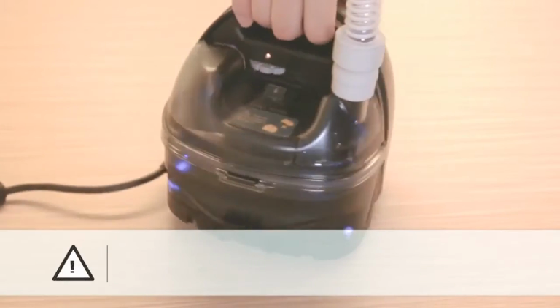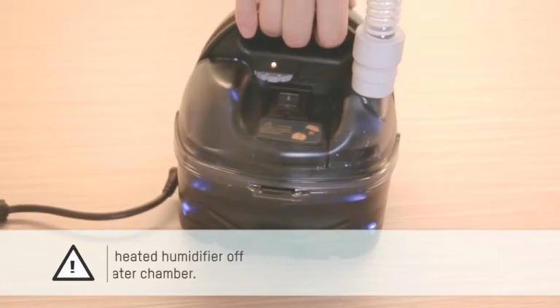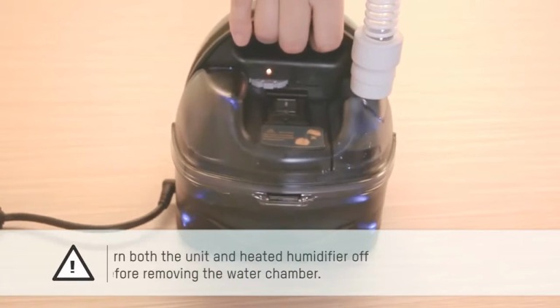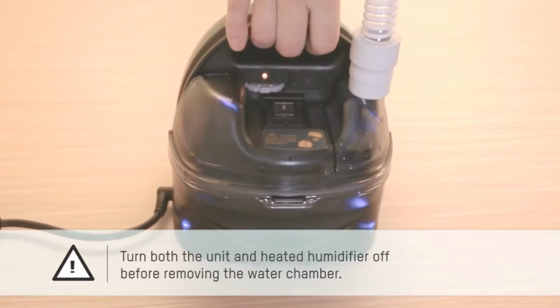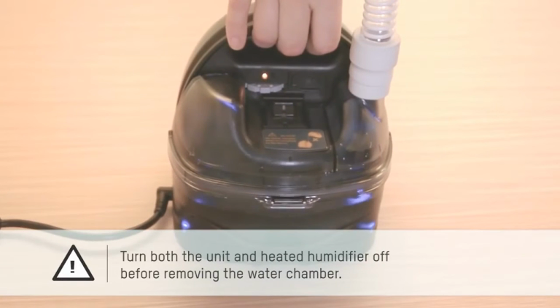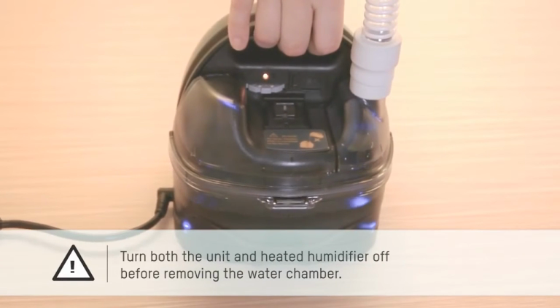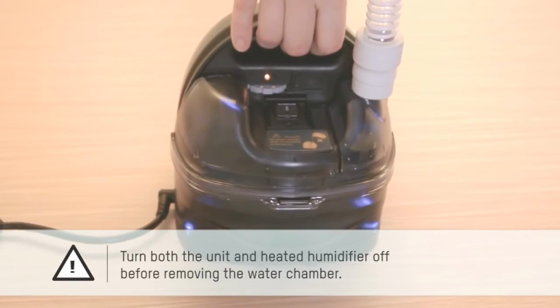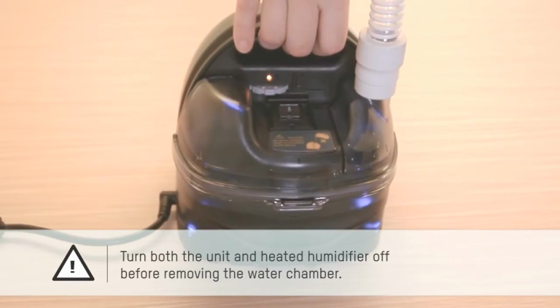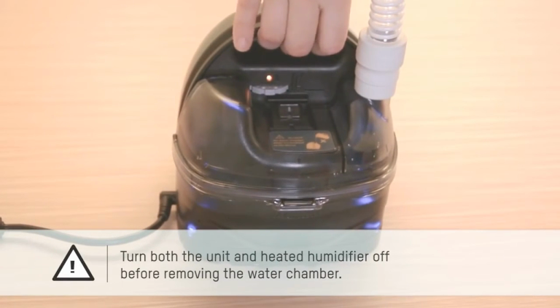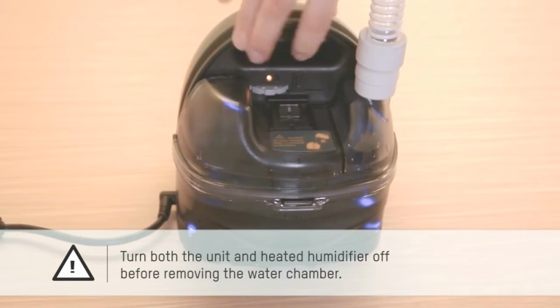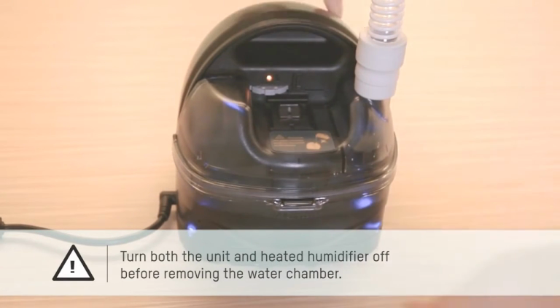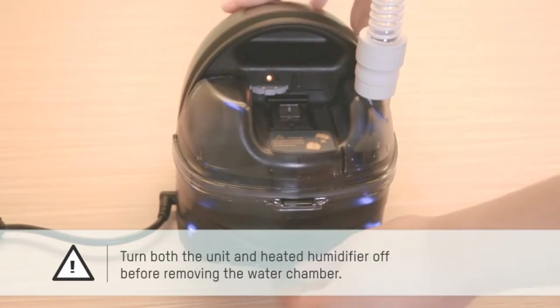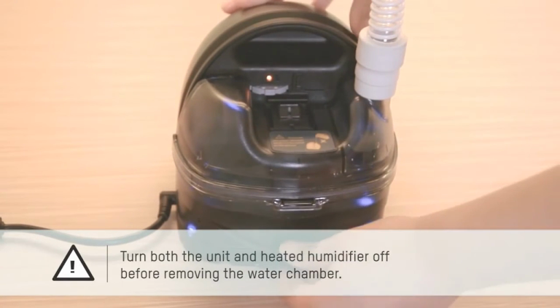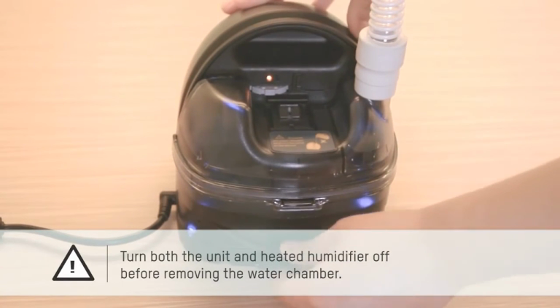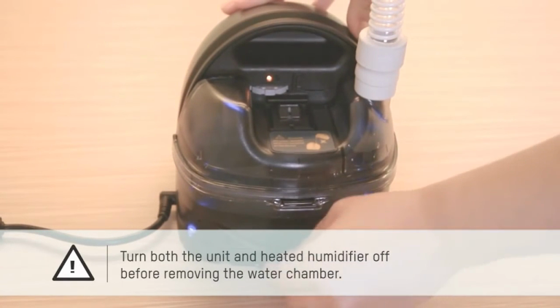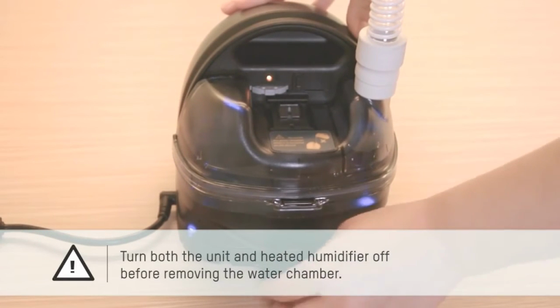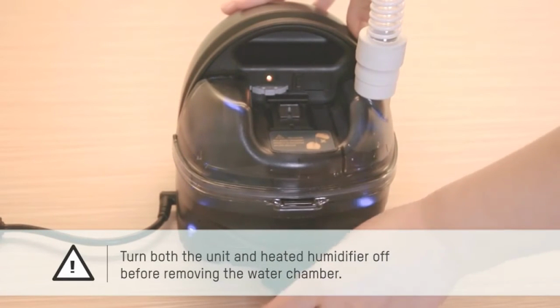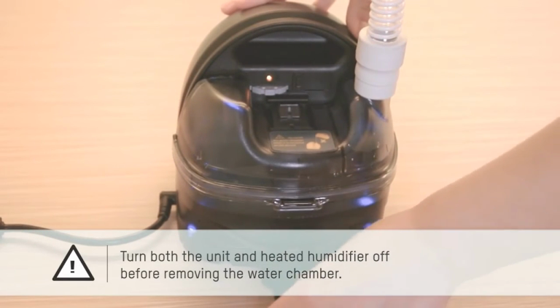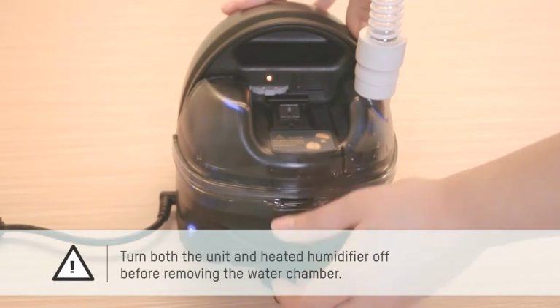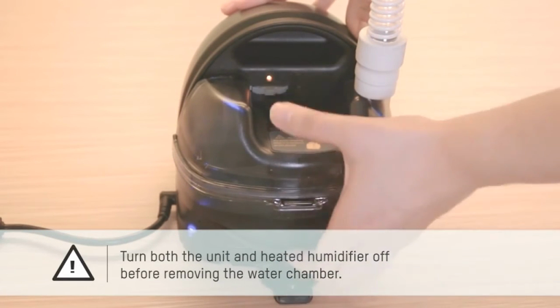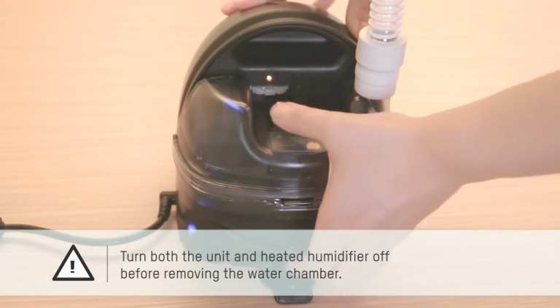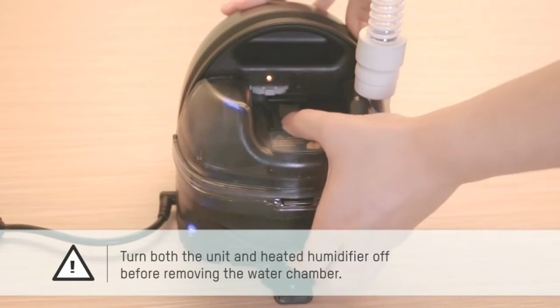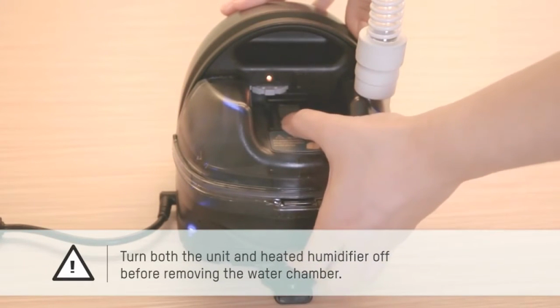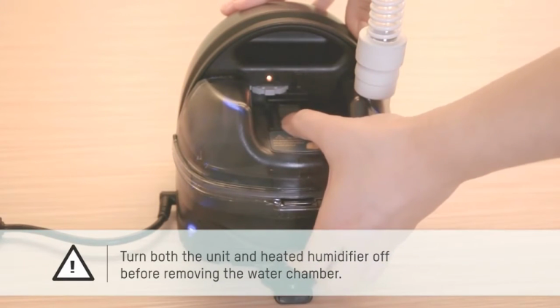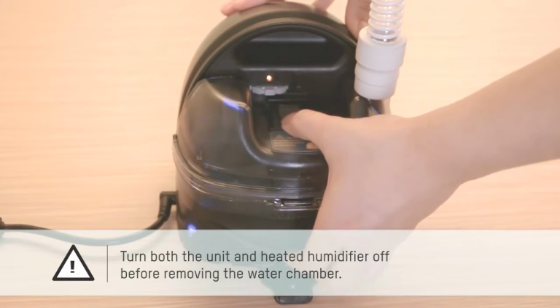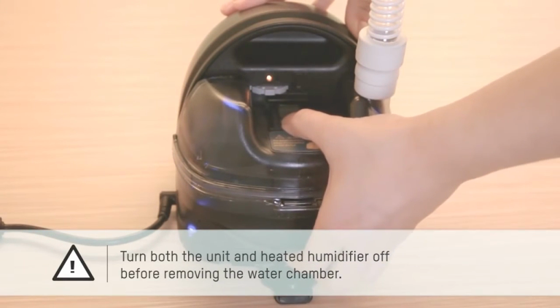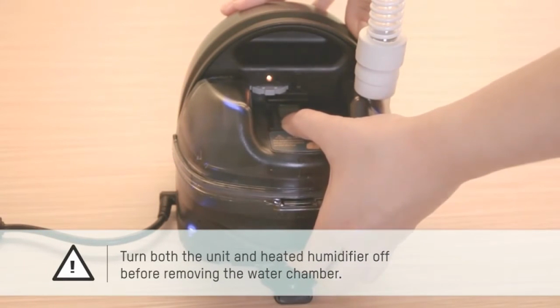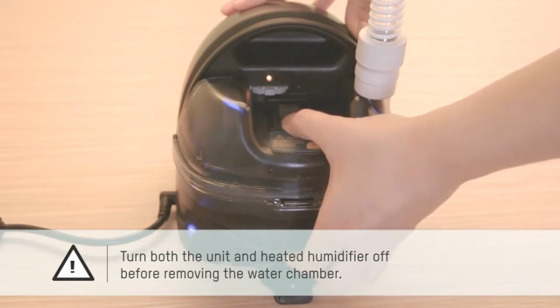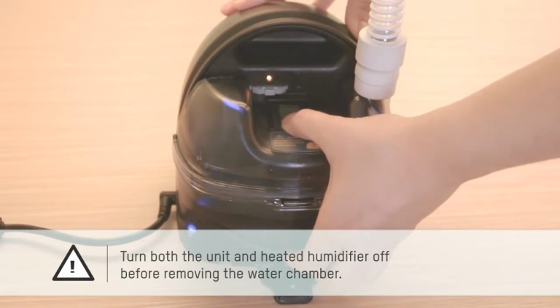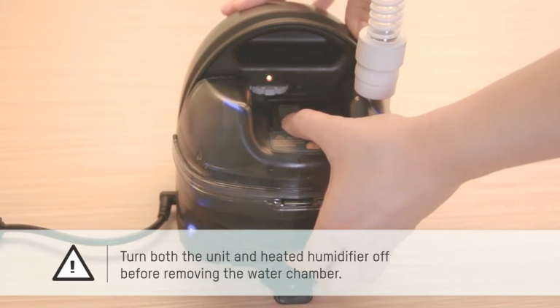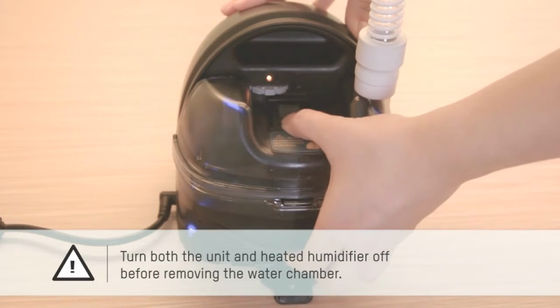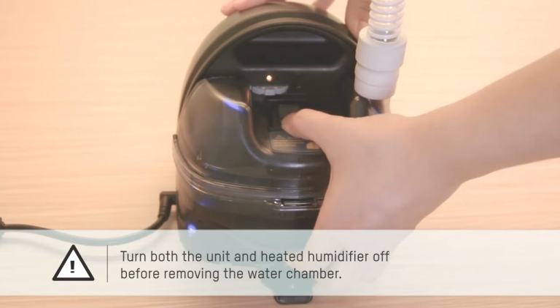Turn both the unit and heated humidifier off before removing the water chamber.